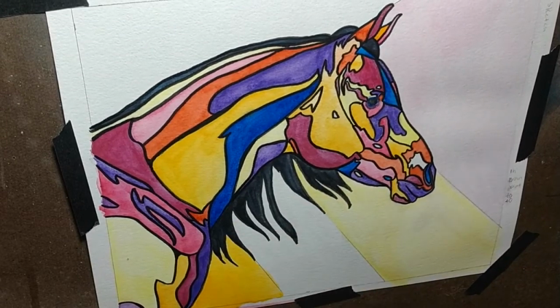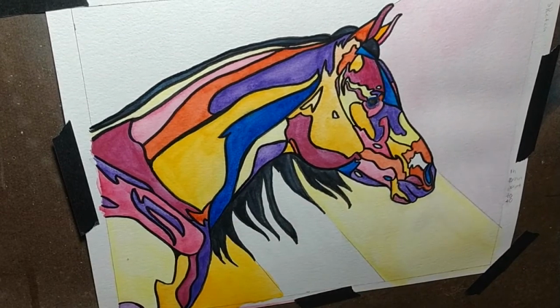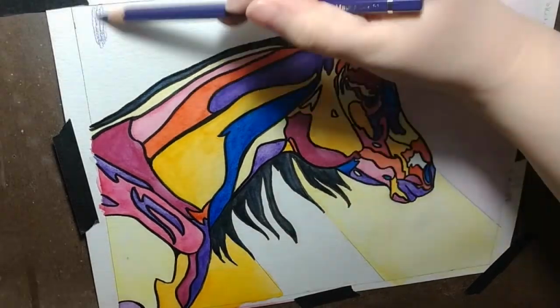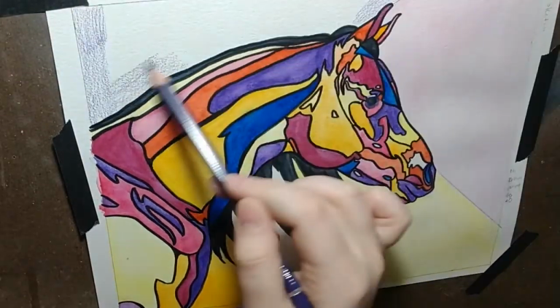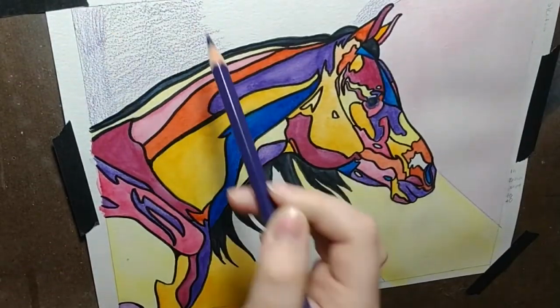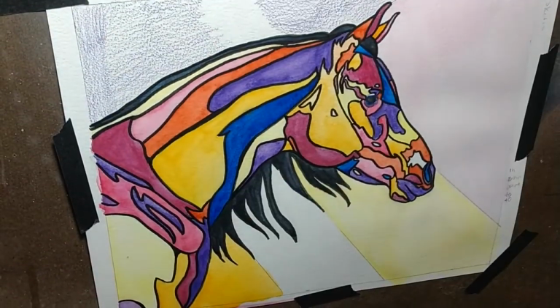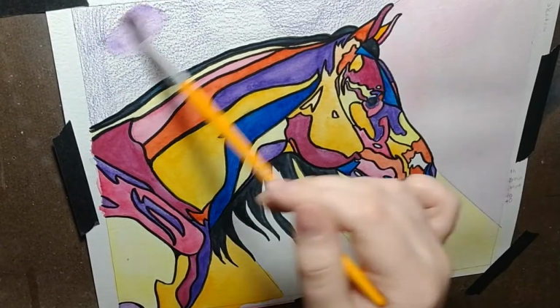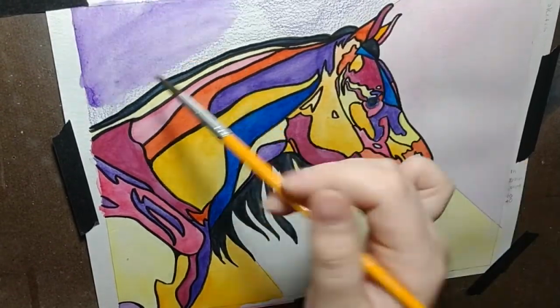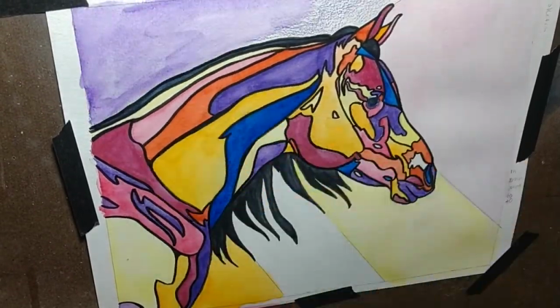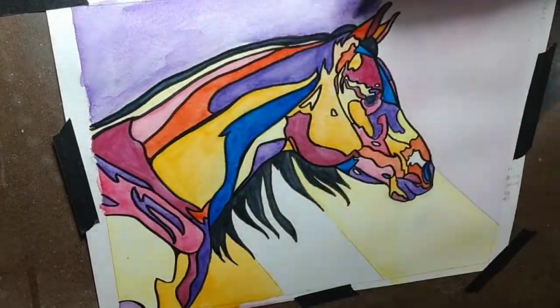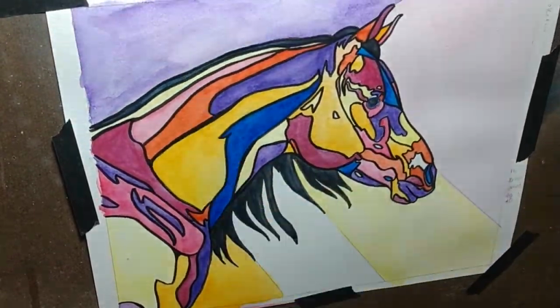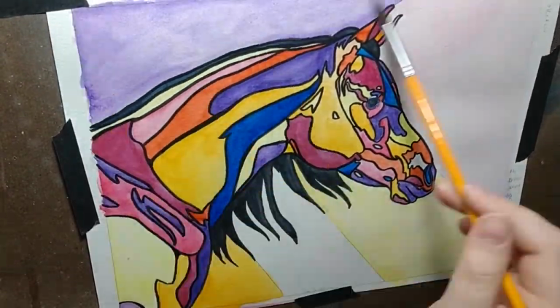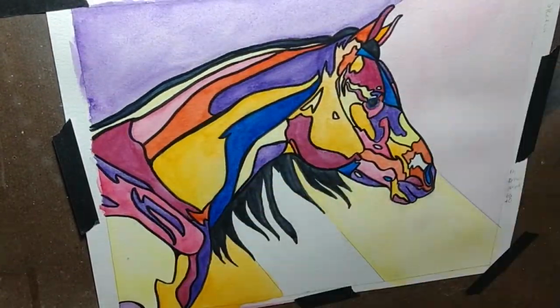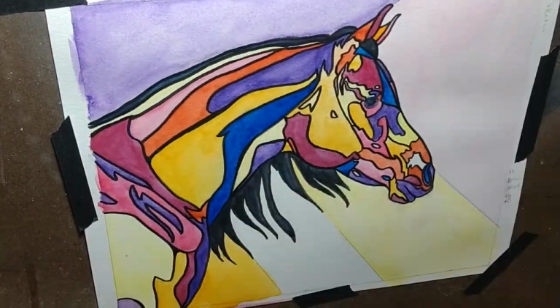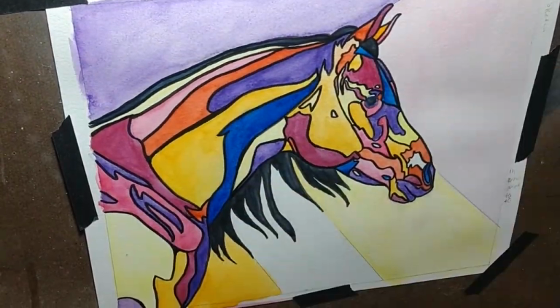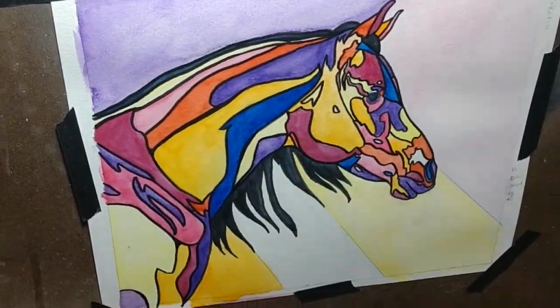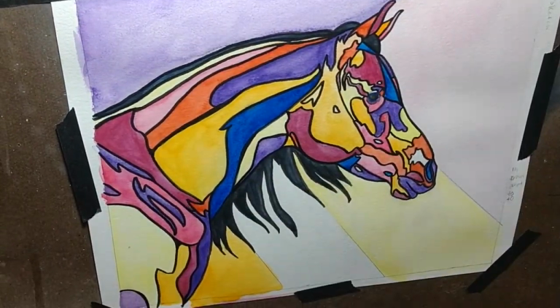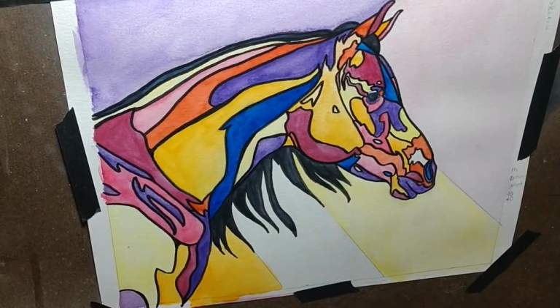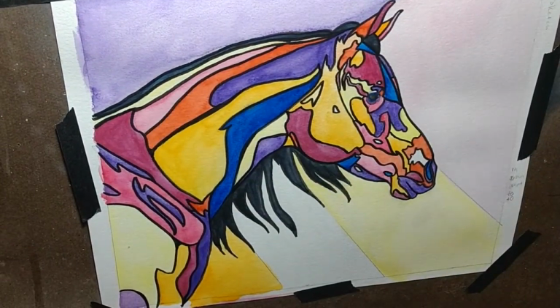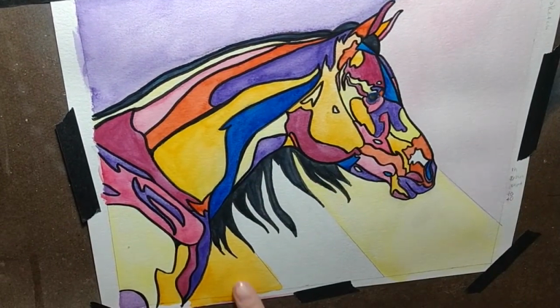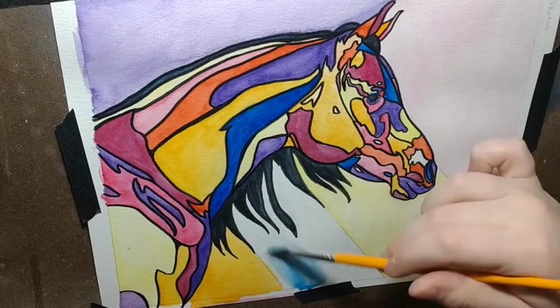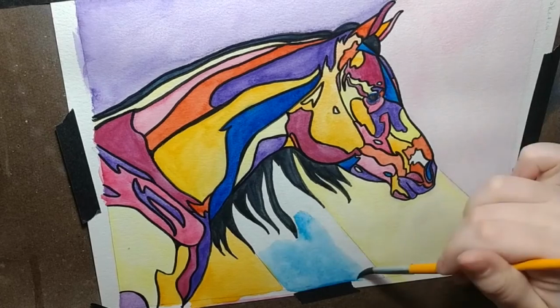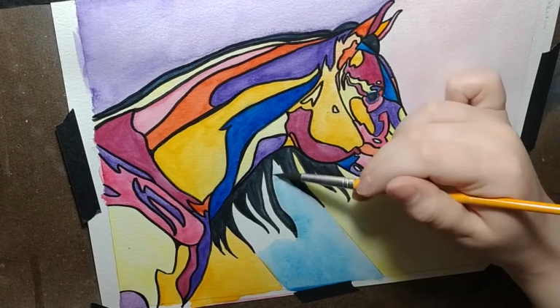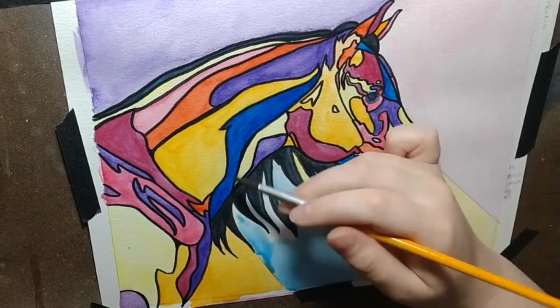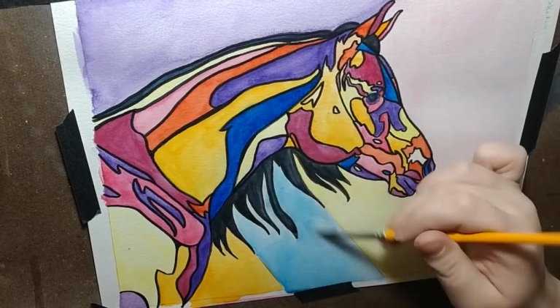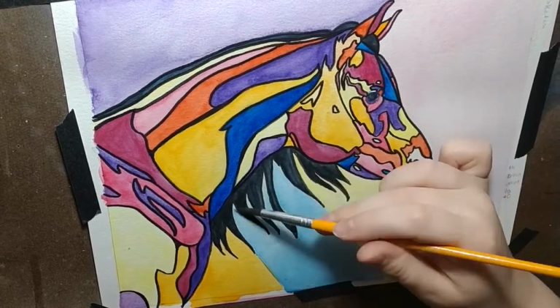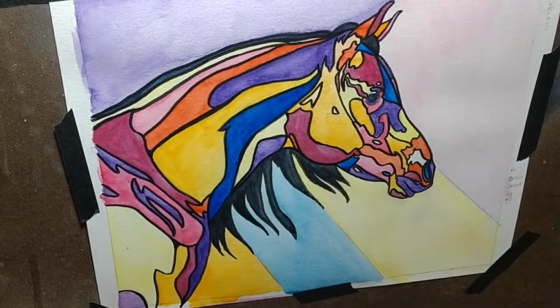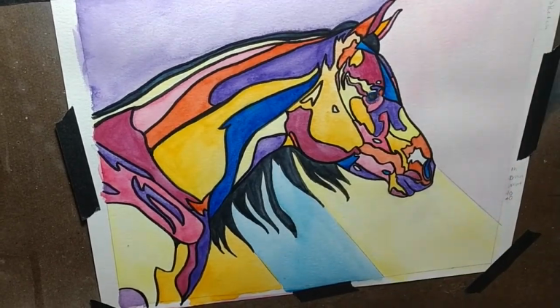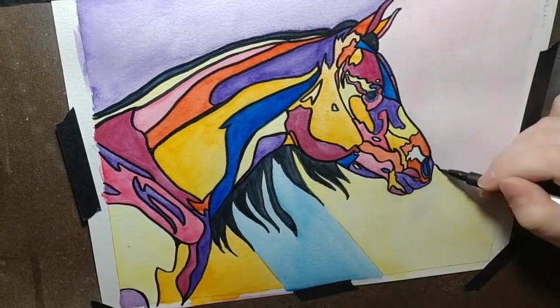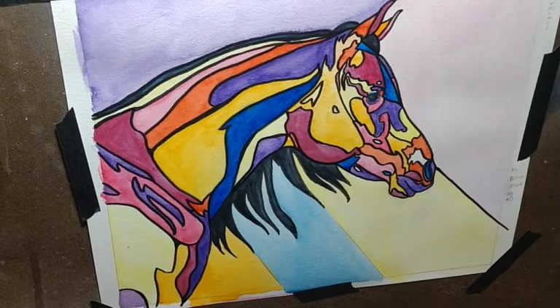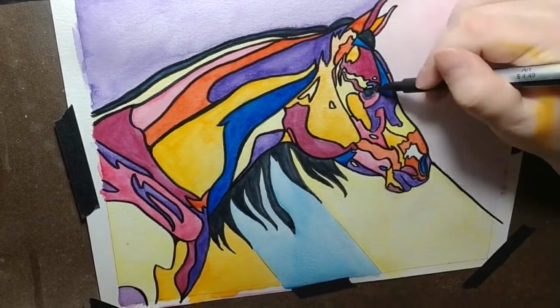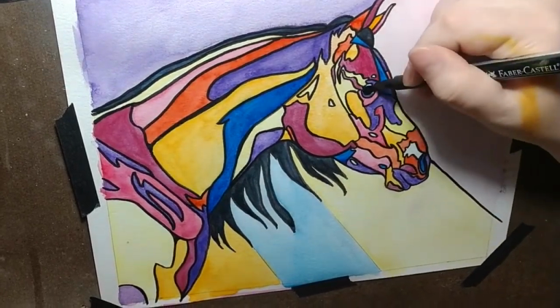And that is it for this horse painting. I hope someone likes it — I like it — and now I have to change the date.